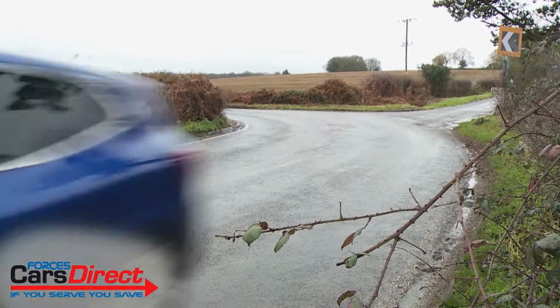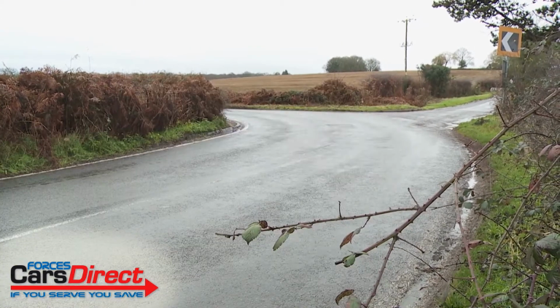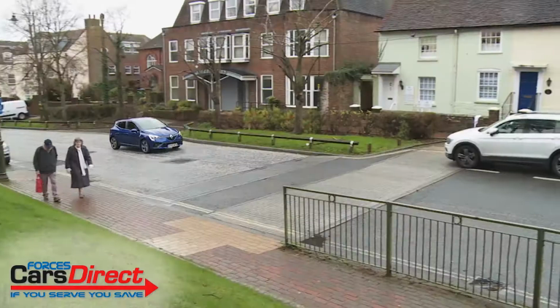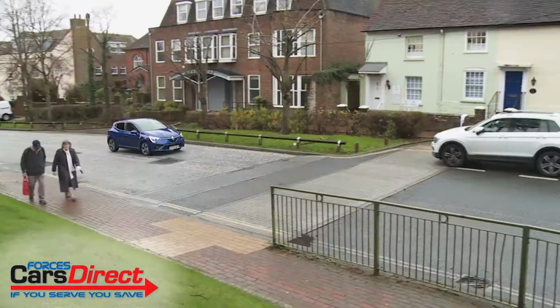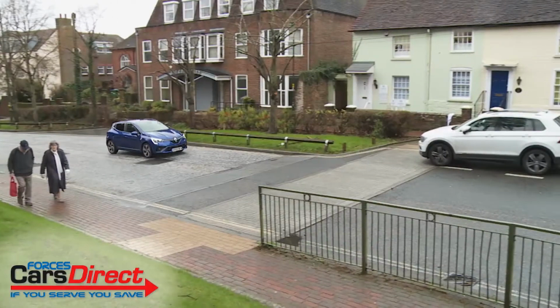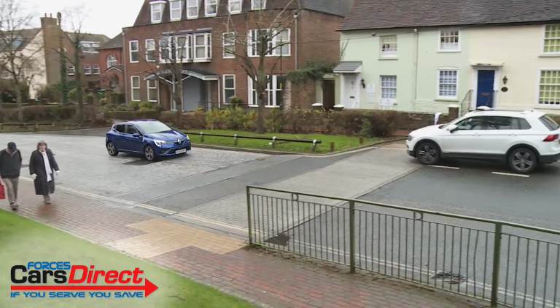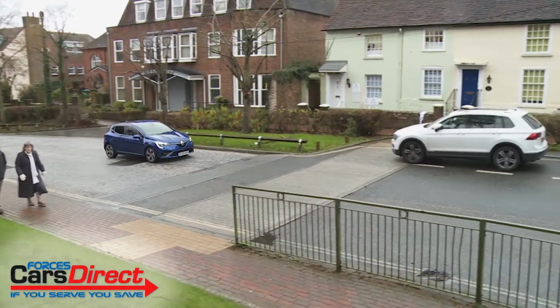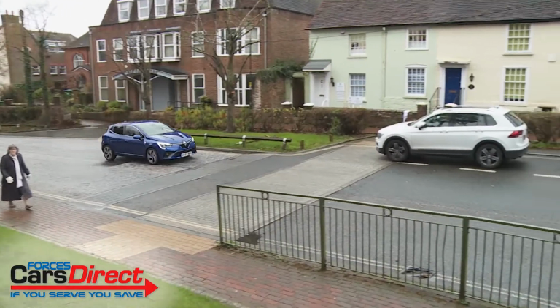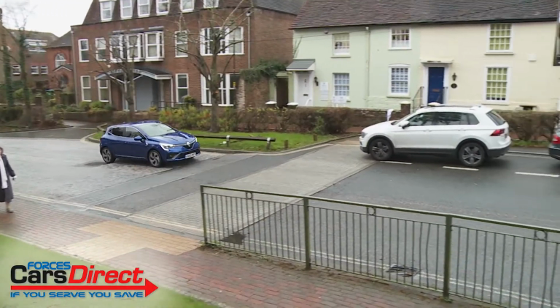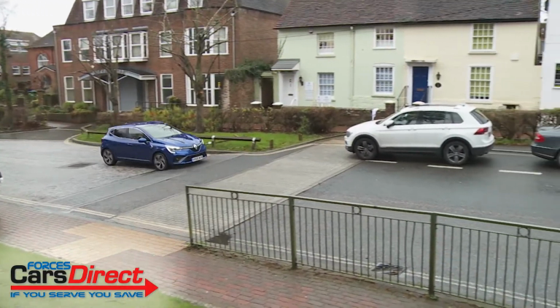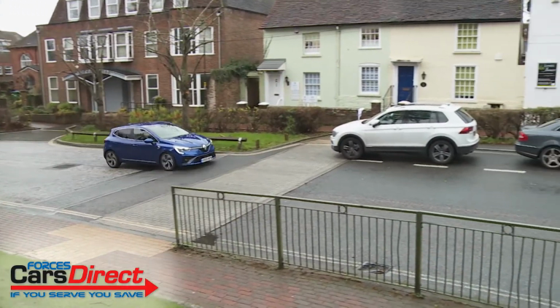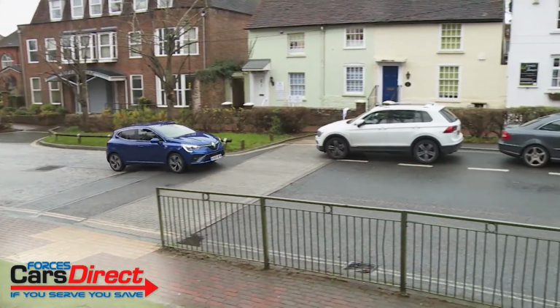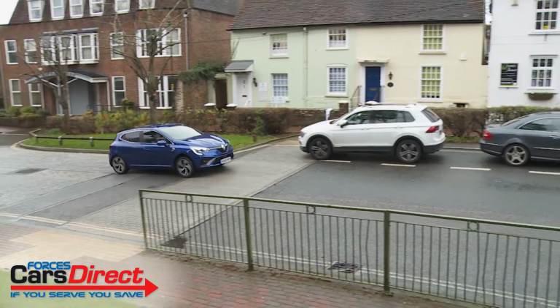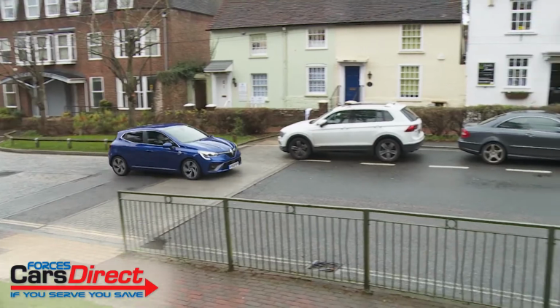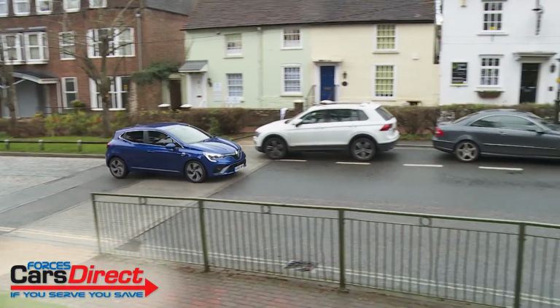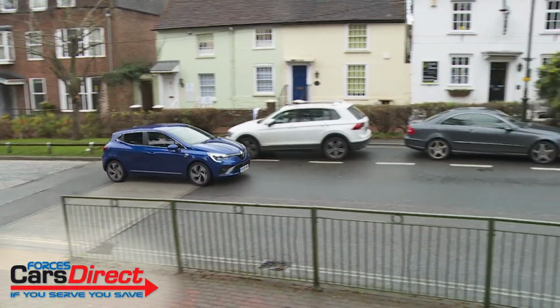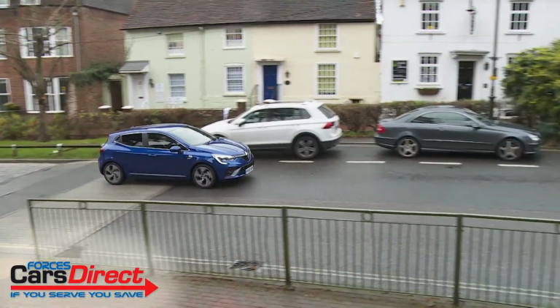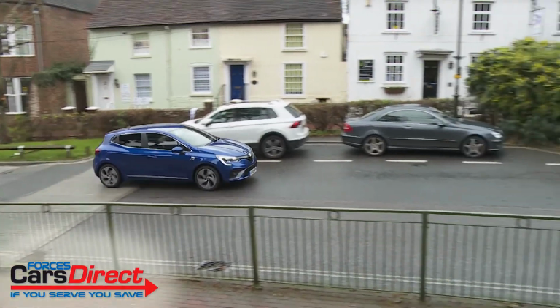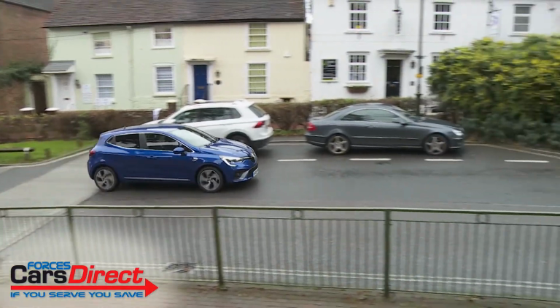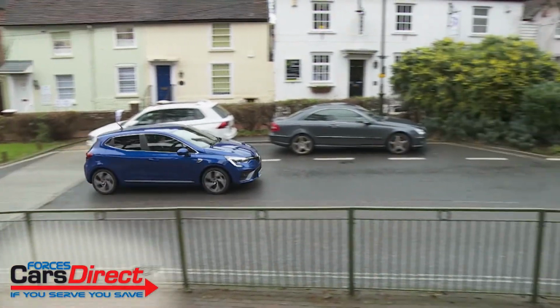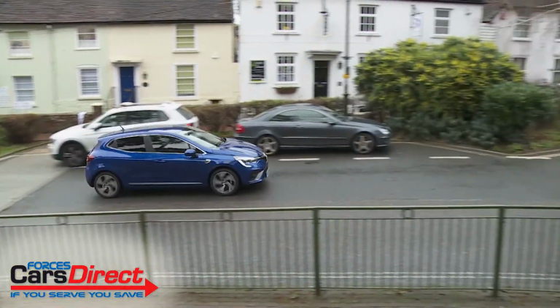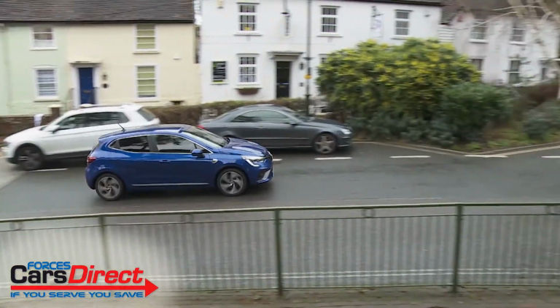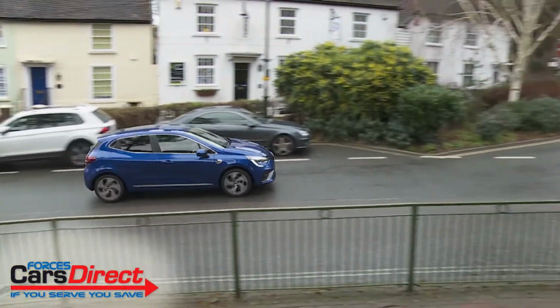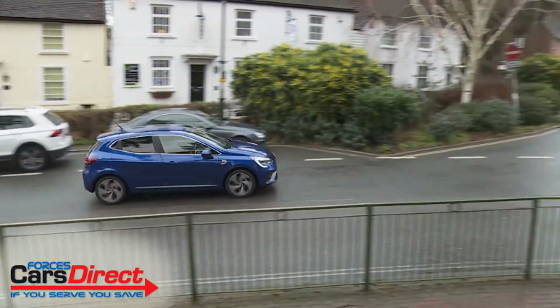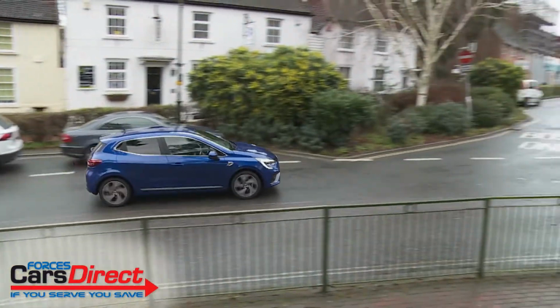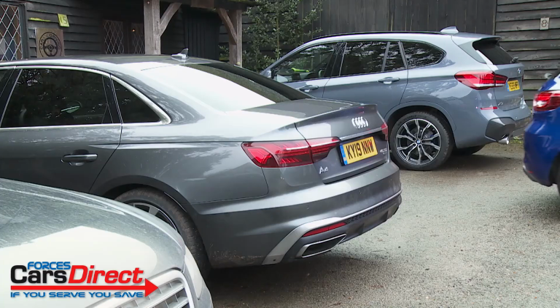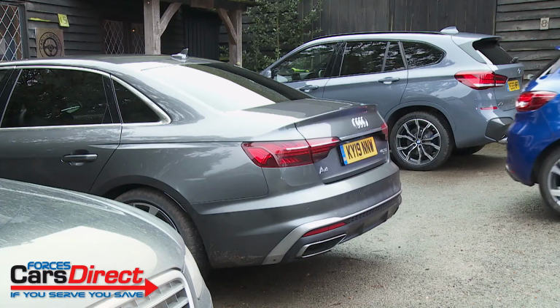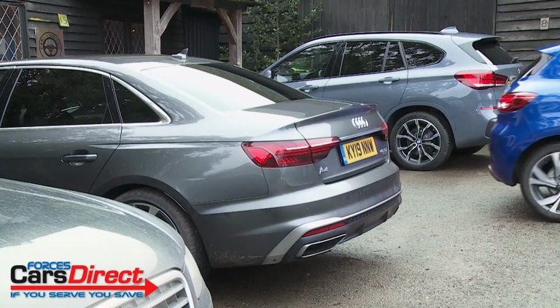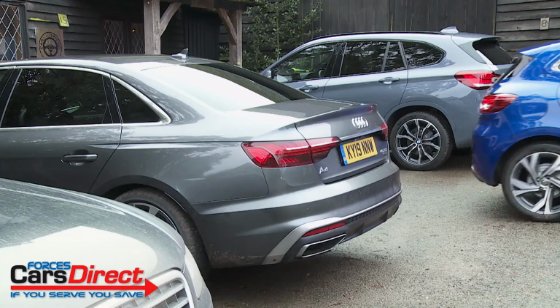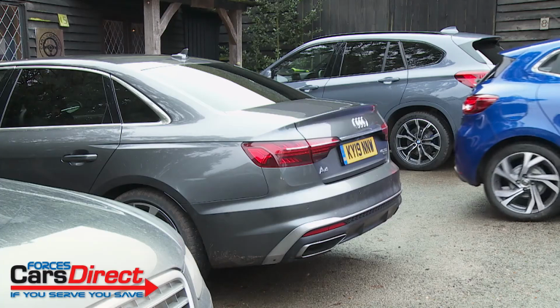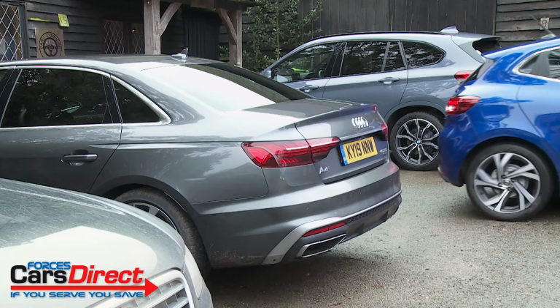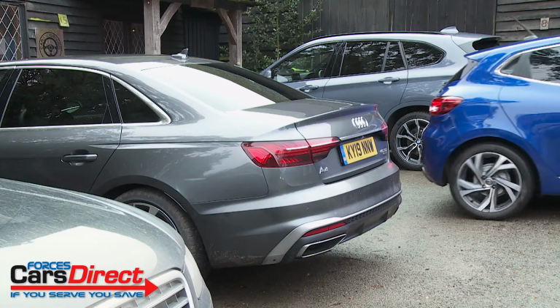Plus, of course, in town as you'd expect, it's nippy, manoeuvrable and easy to park.